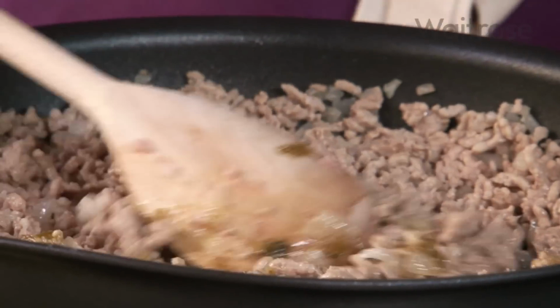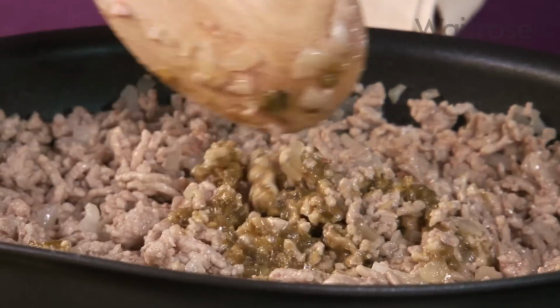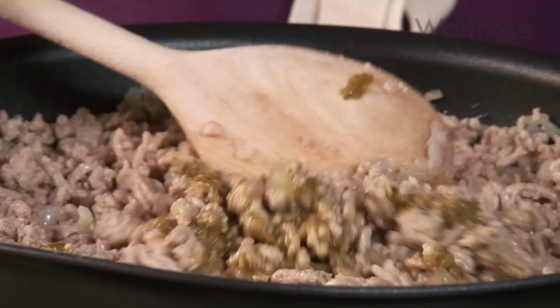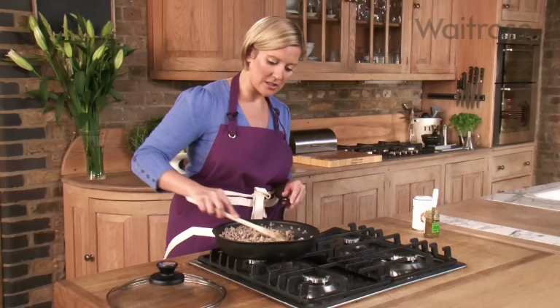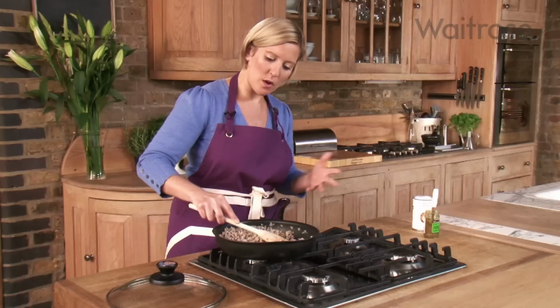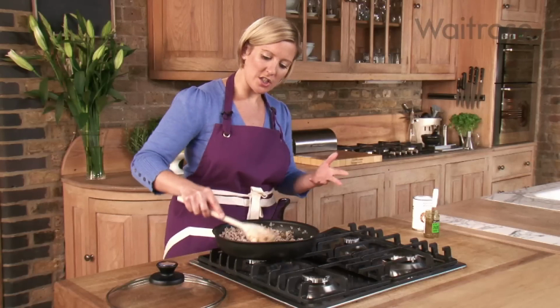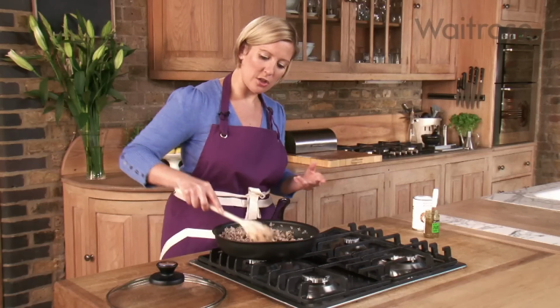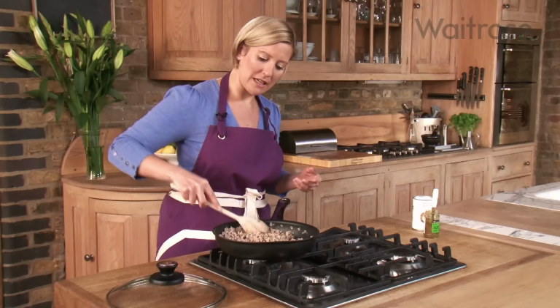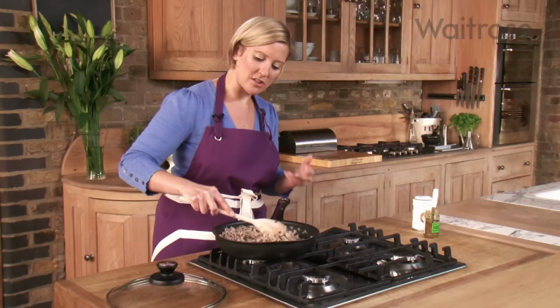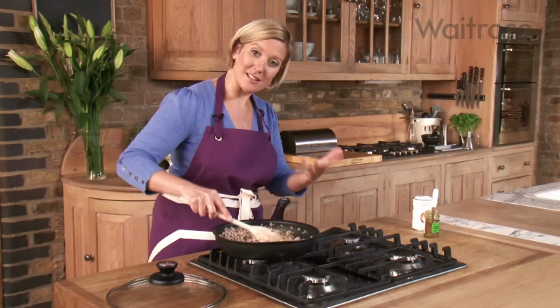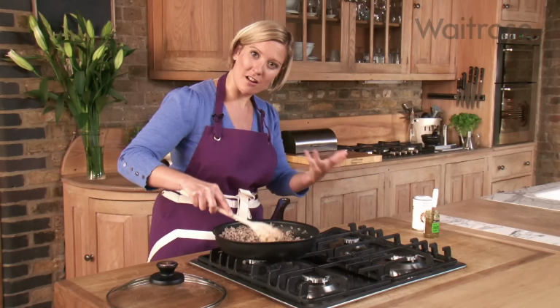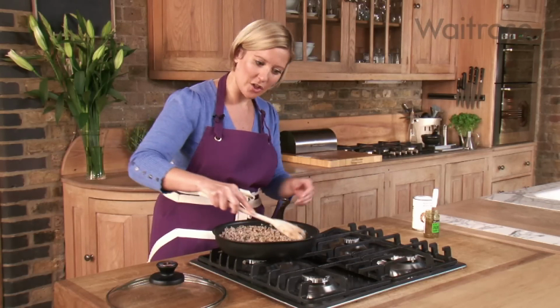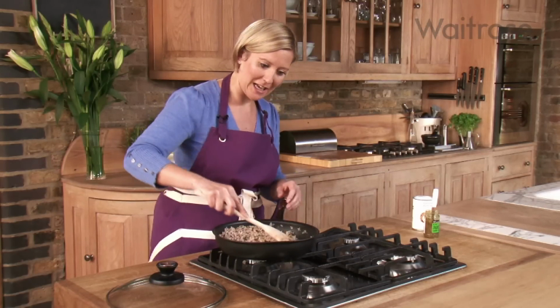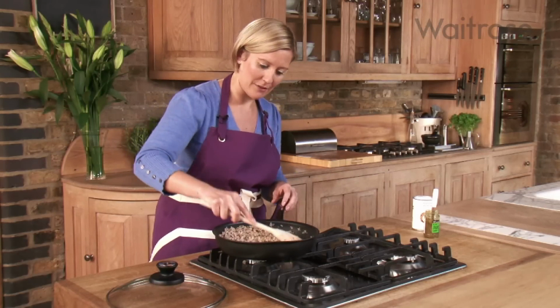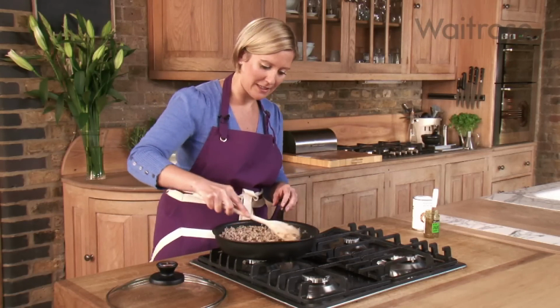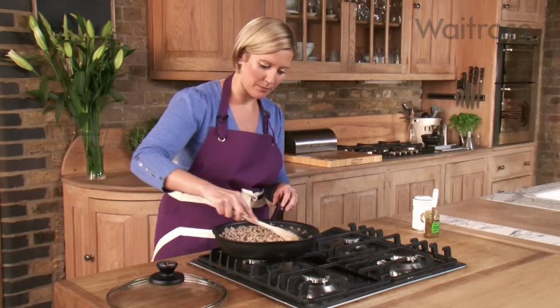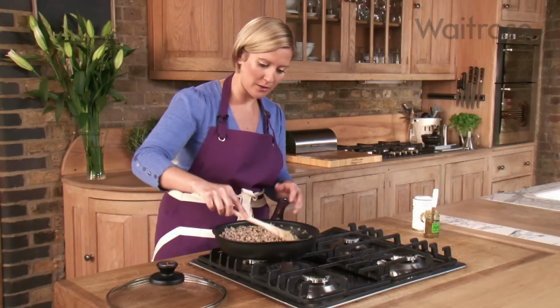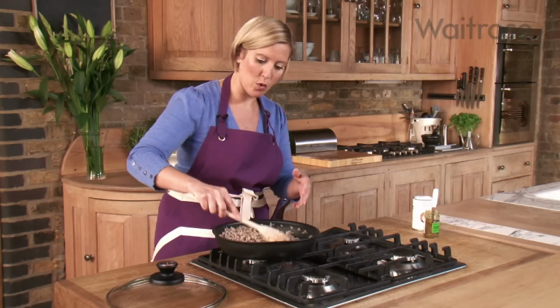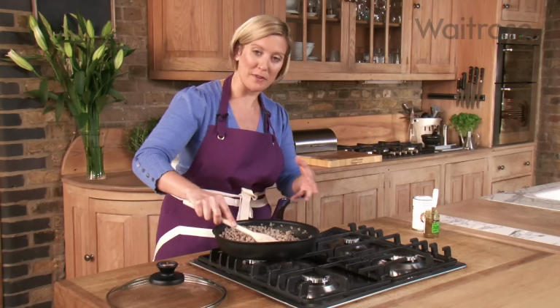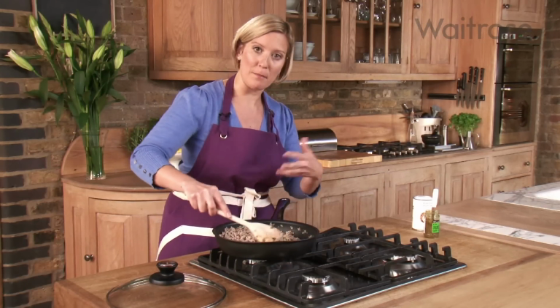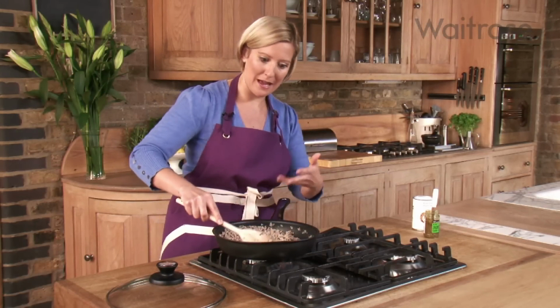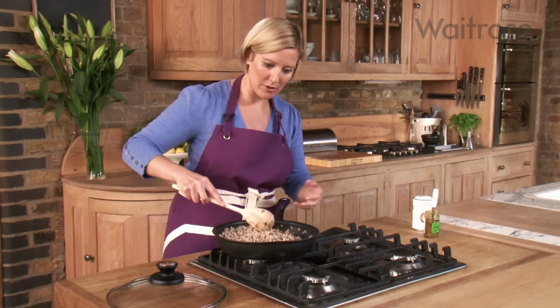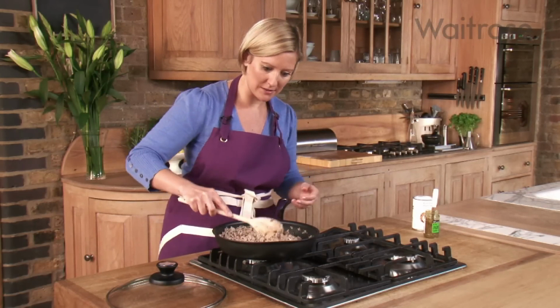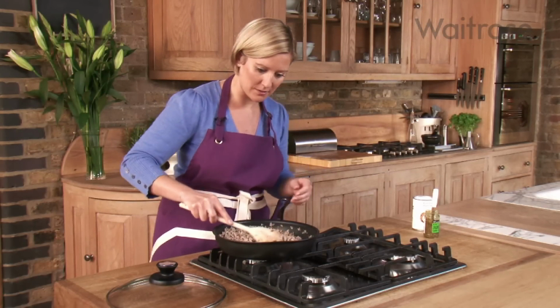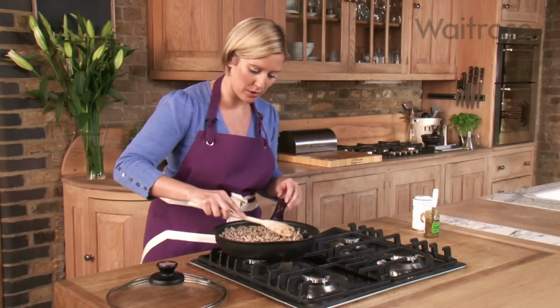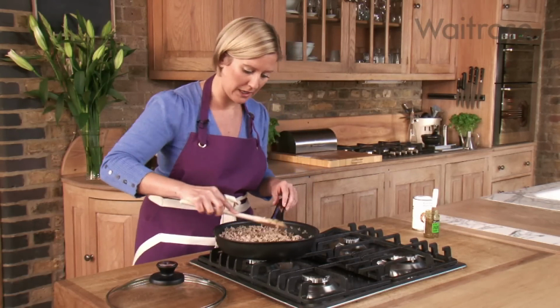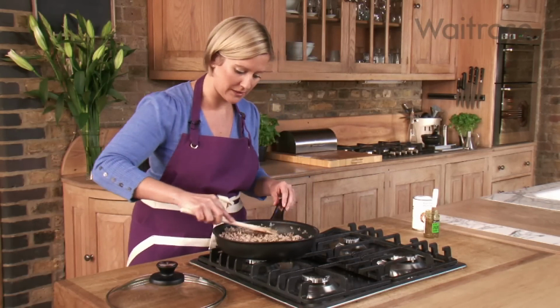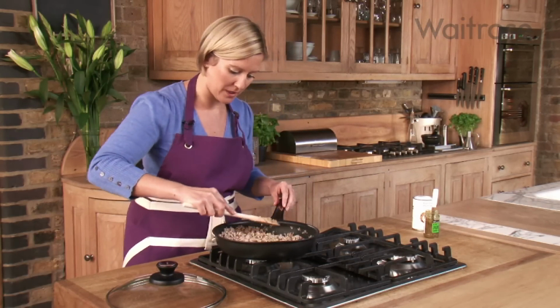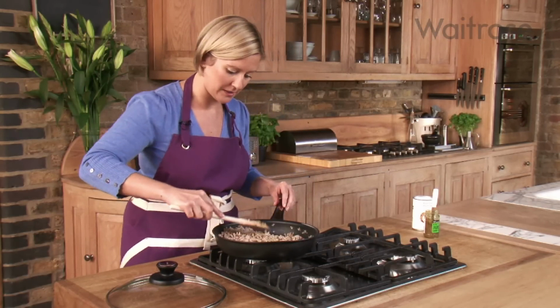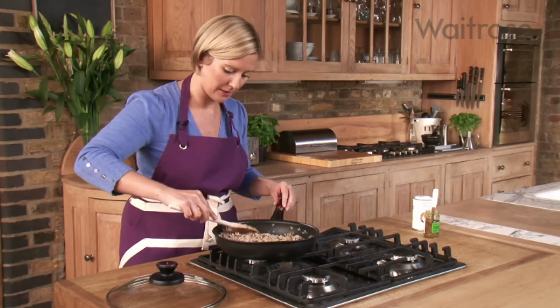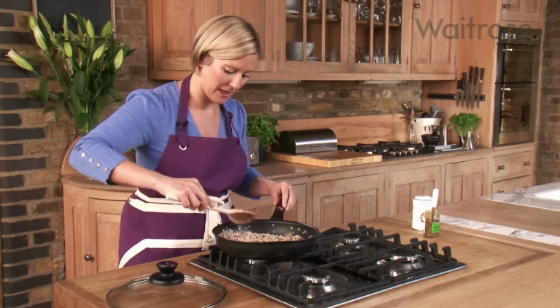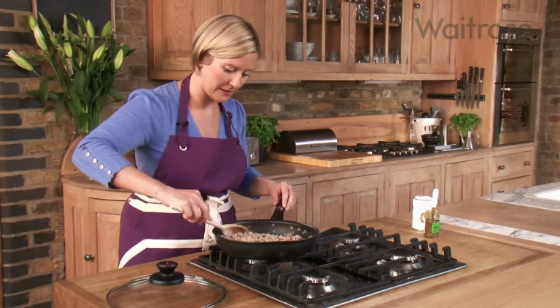That needs just 1 to 2 minutes to start cooking out a little bit. The warmth in the pan really starts bringing out the spices in the paste.